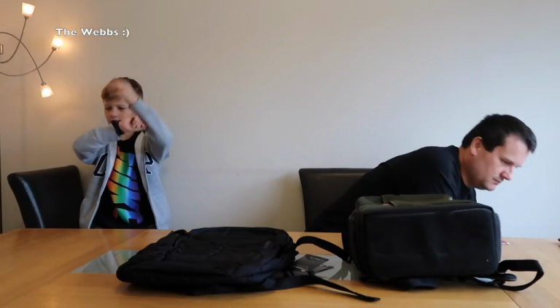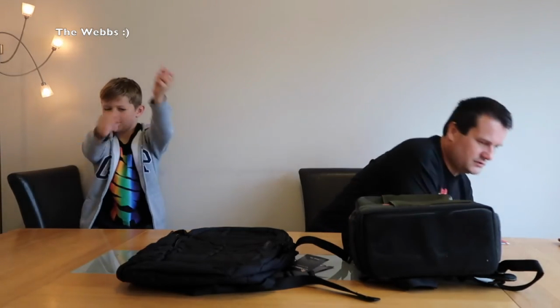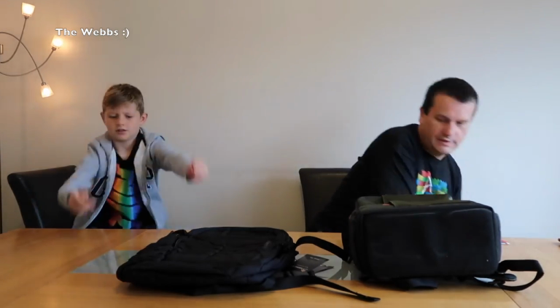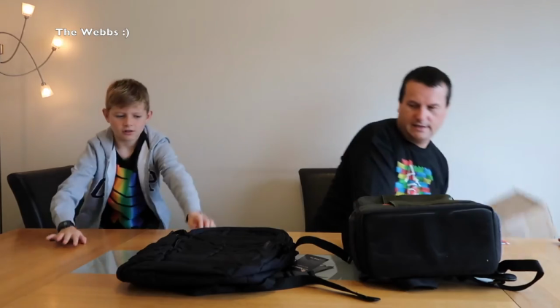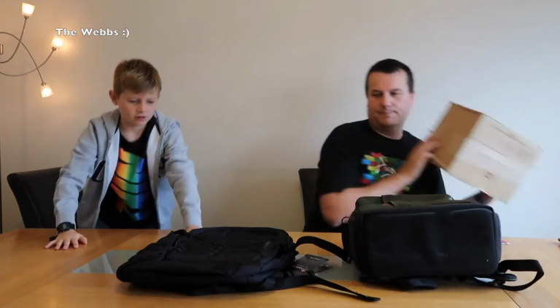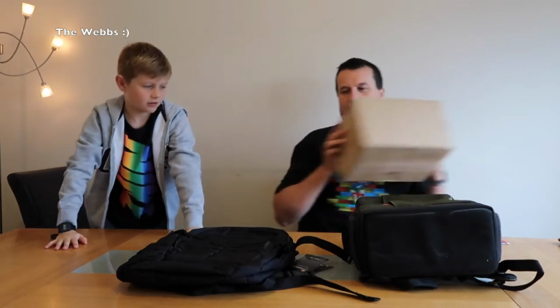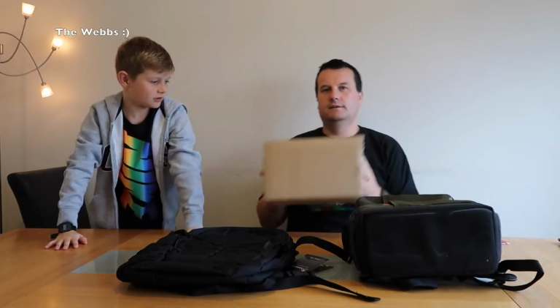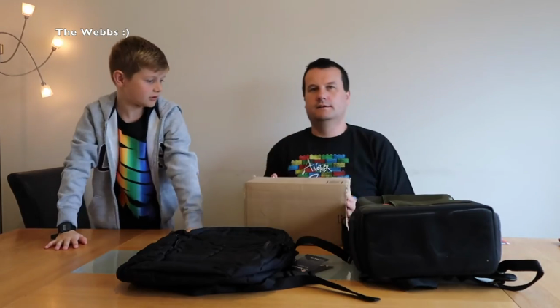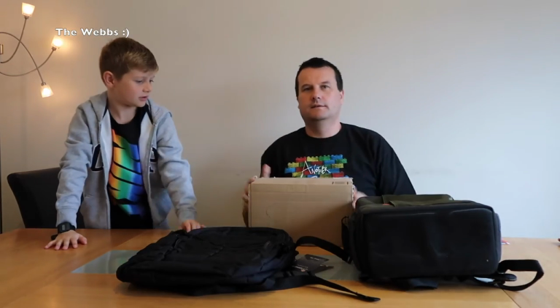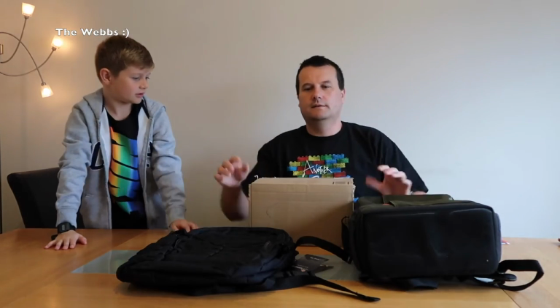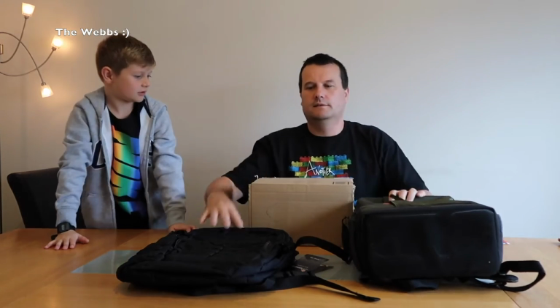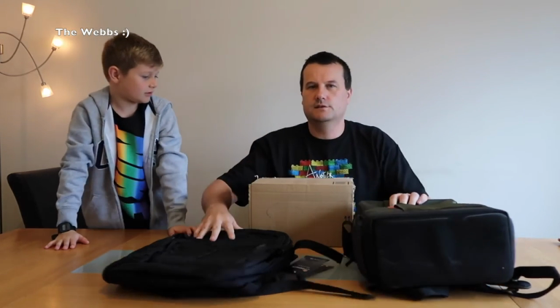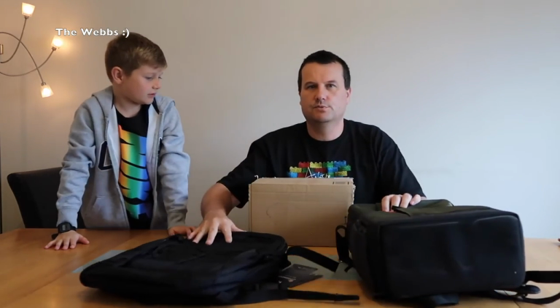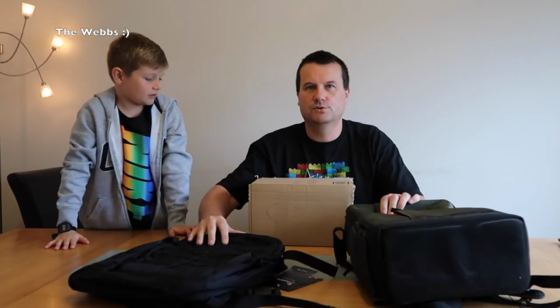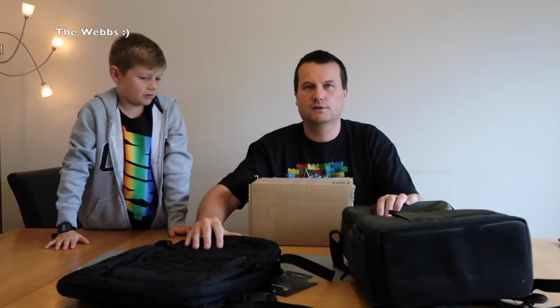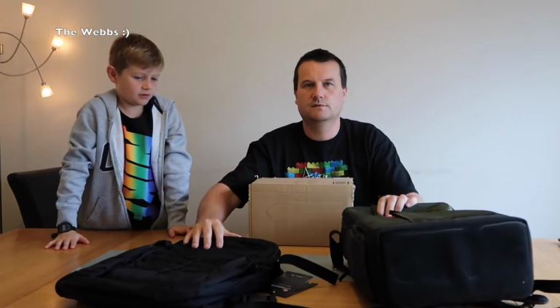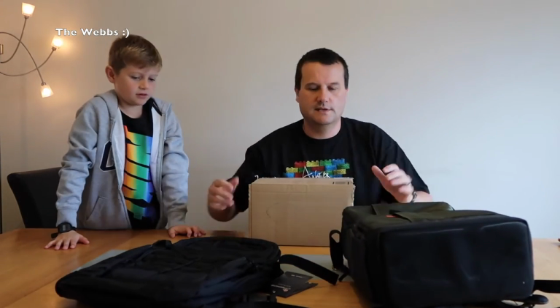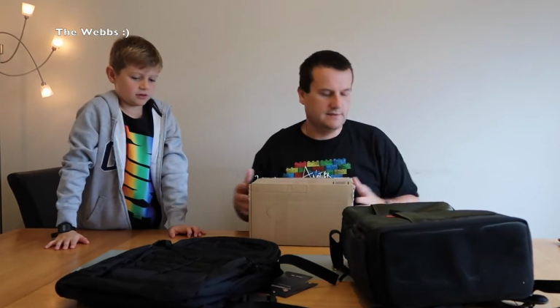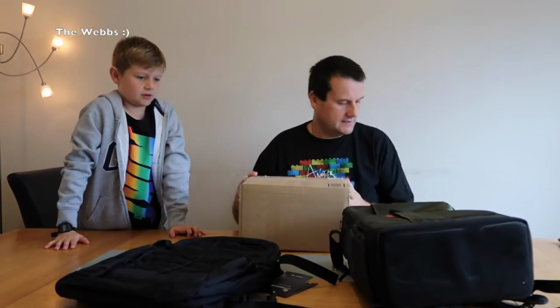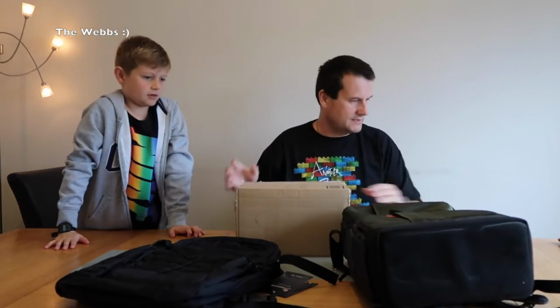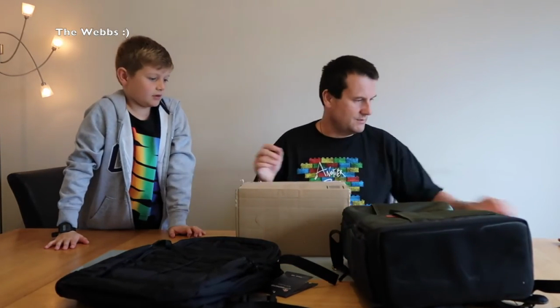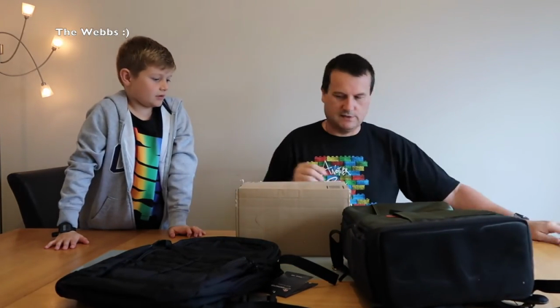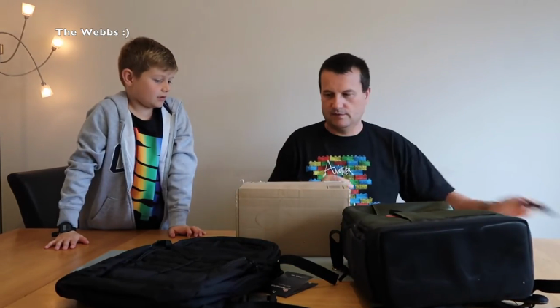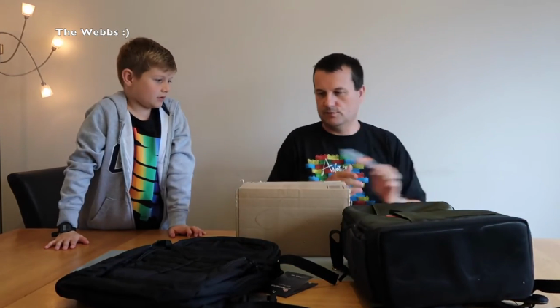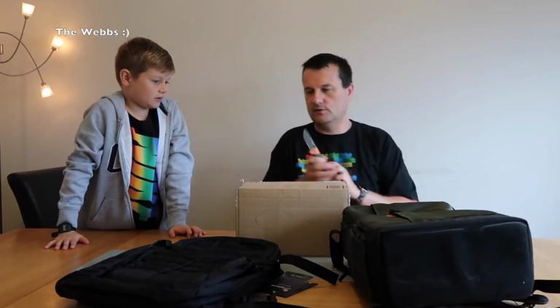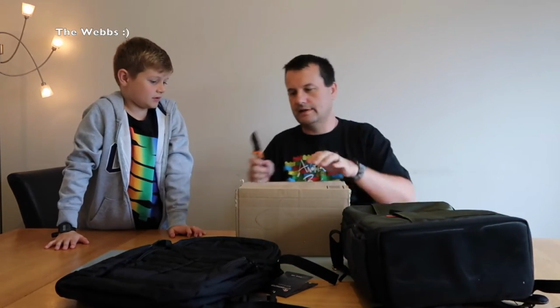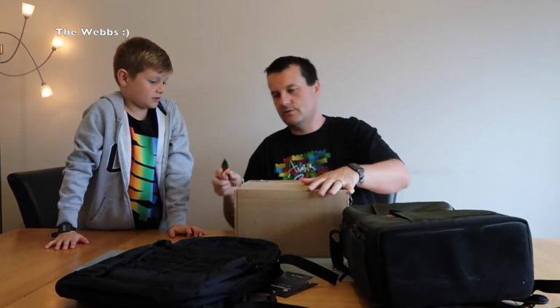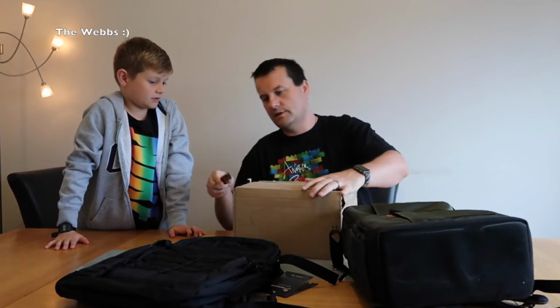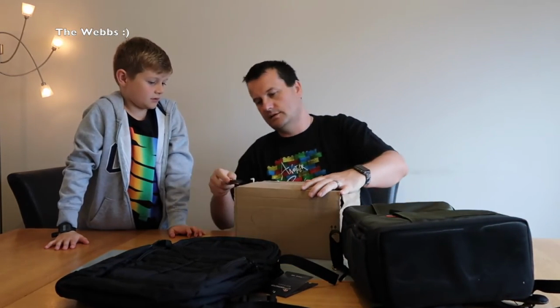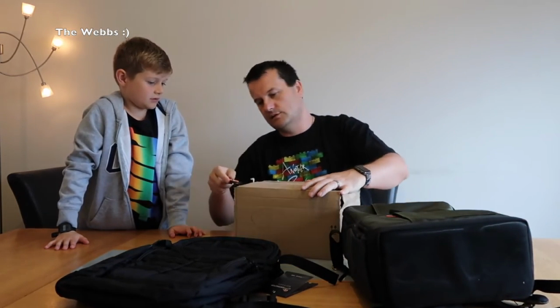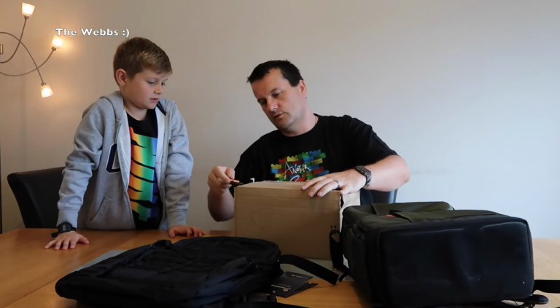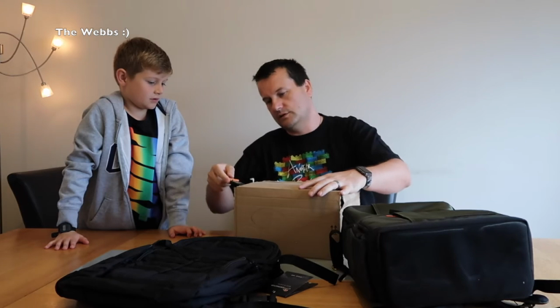Two backpacks obviously — this Manfrotto one is definitely the awesome one, not that the other isn't. On to the next one.